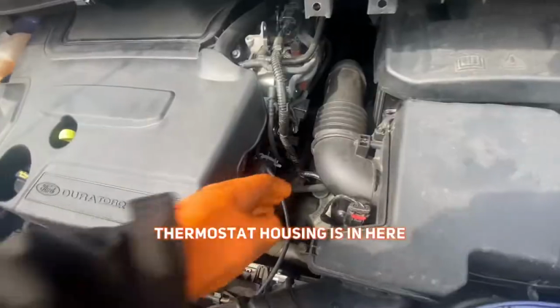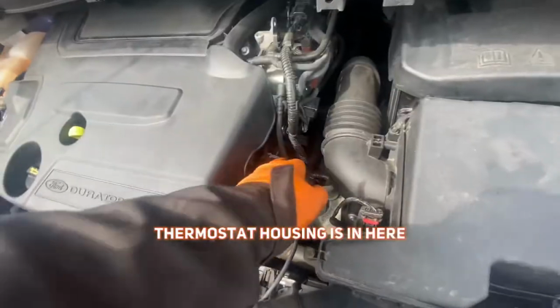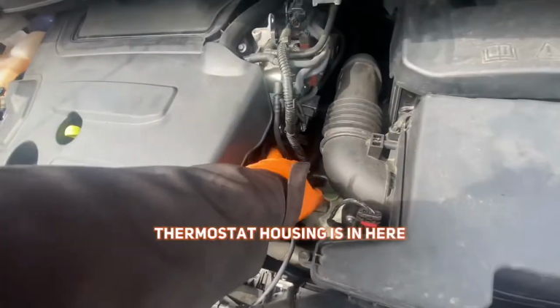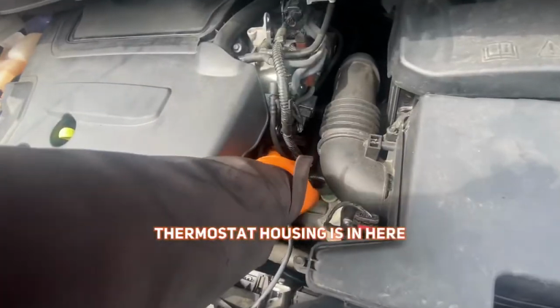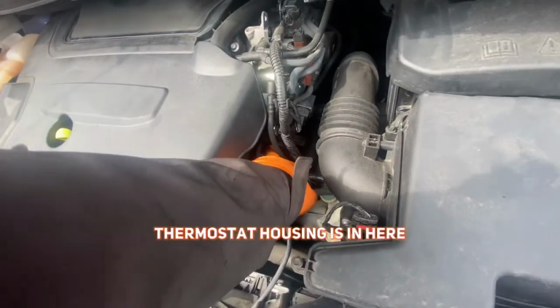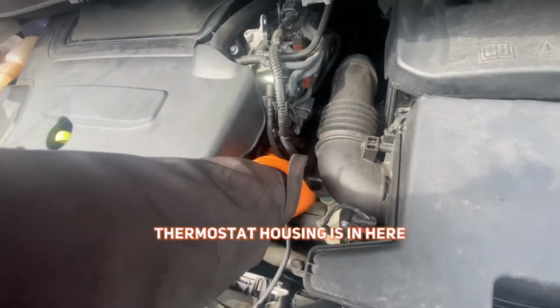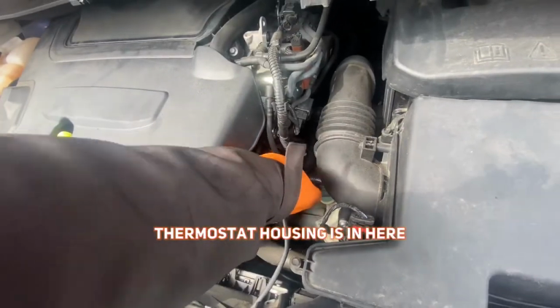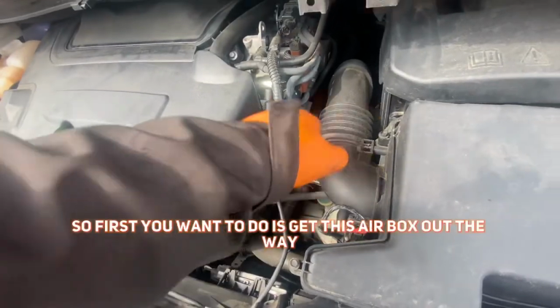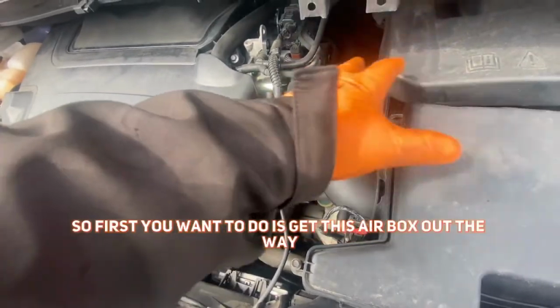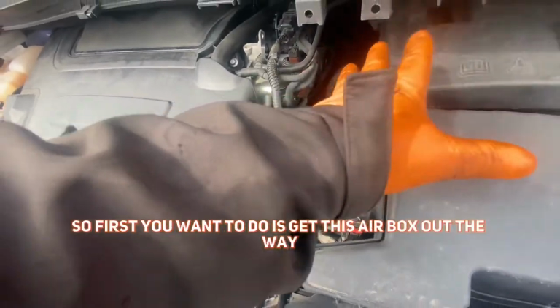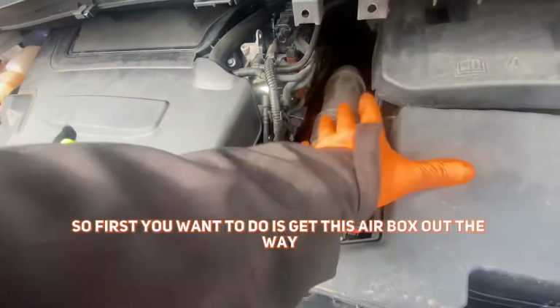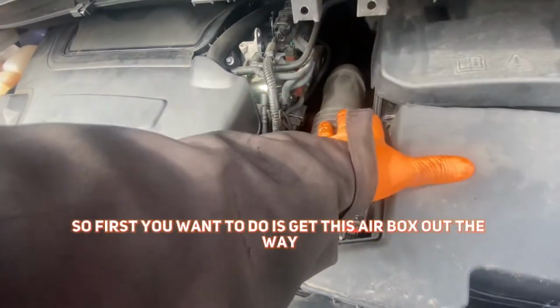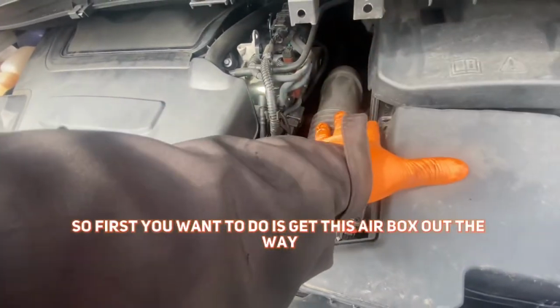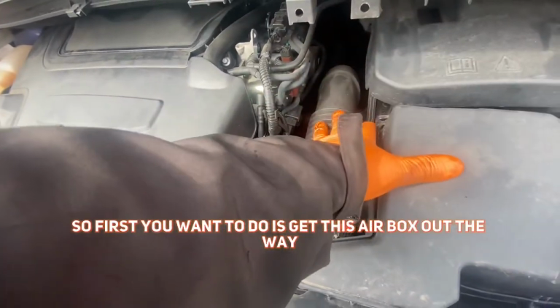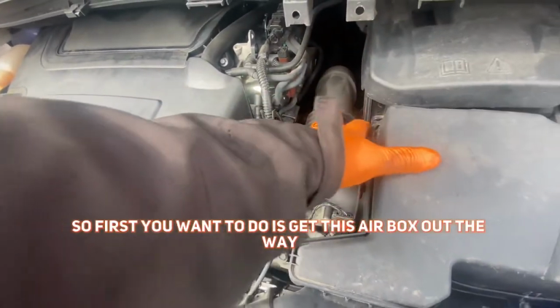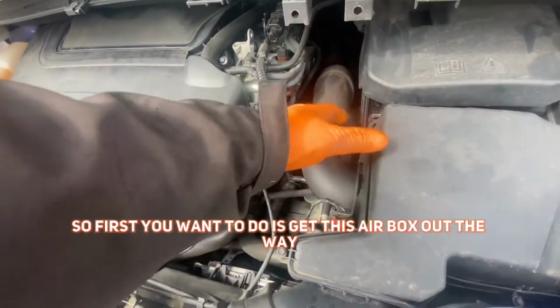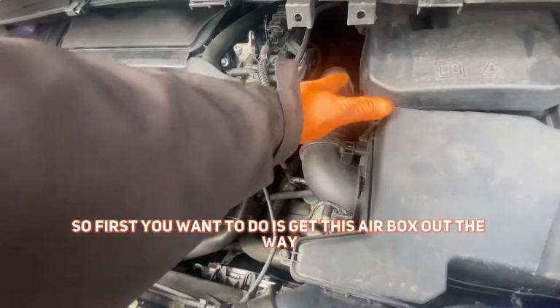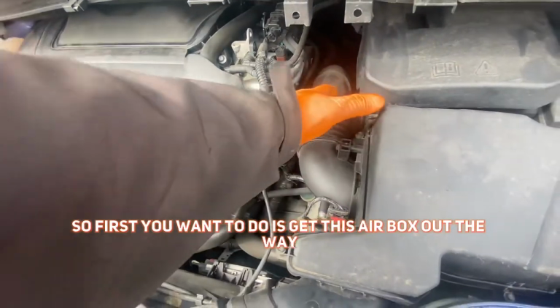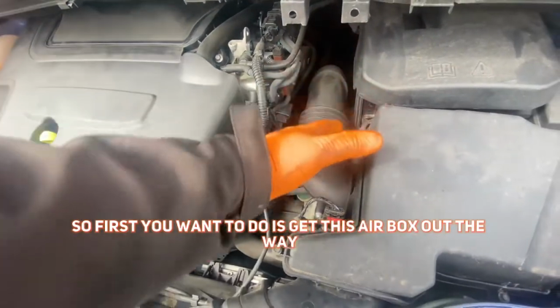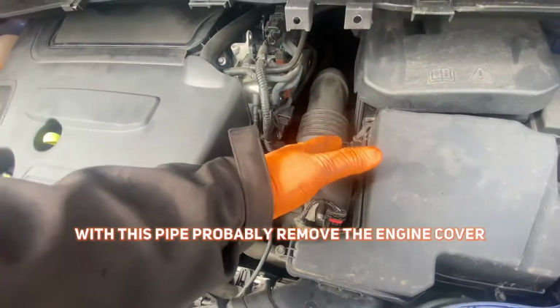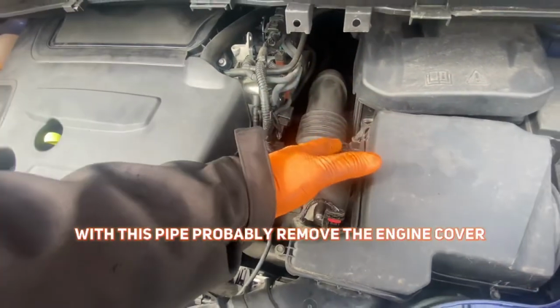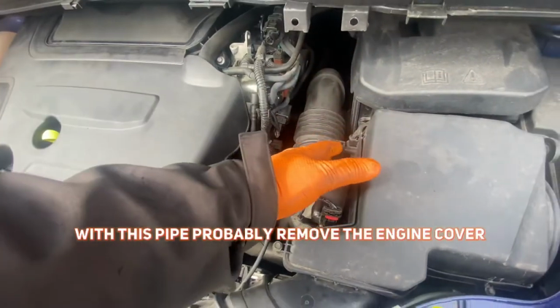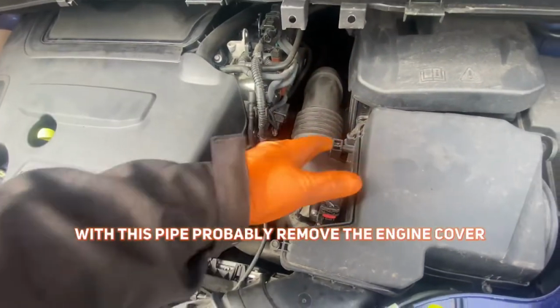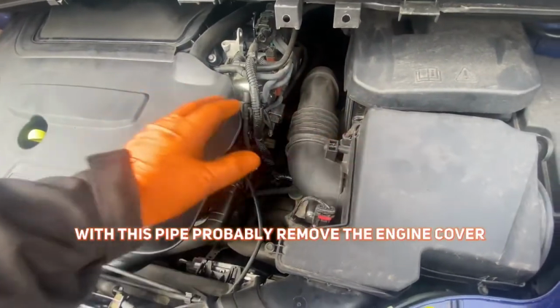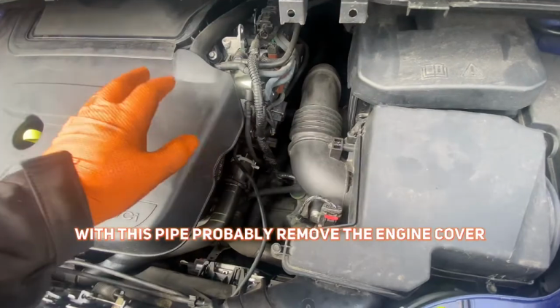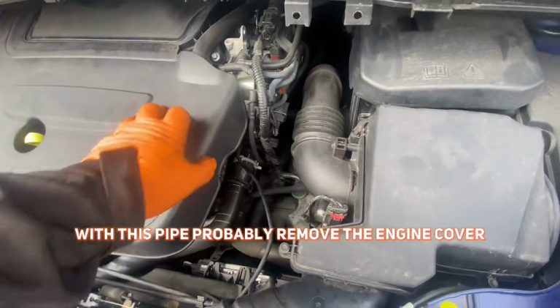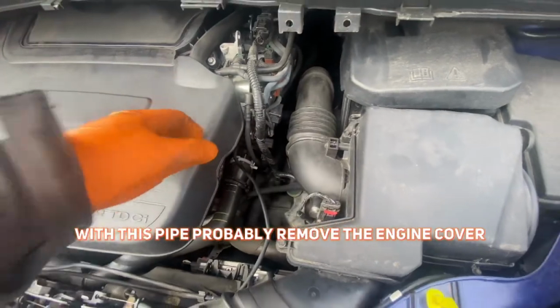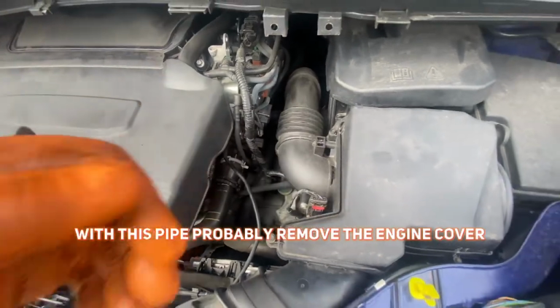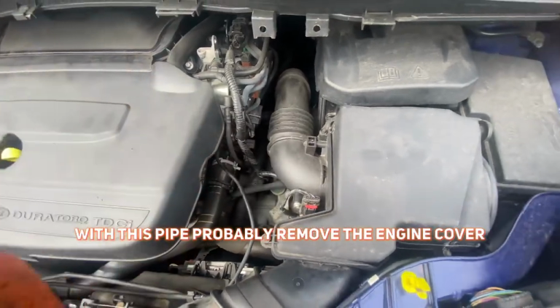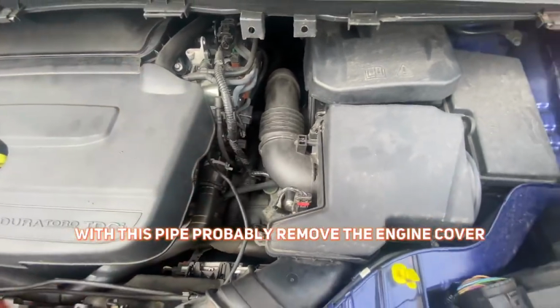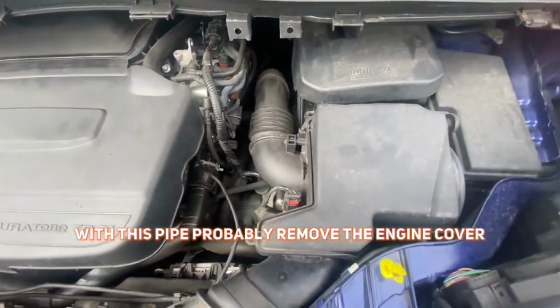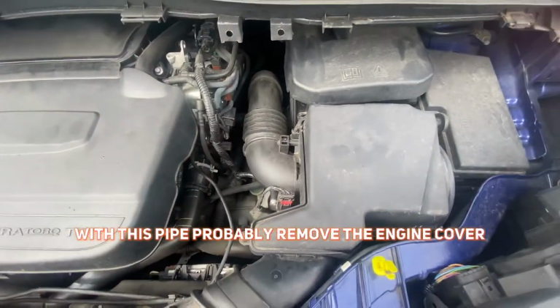The thermostat housing is in here, so the first thing I want to do is get this airbox out of the way with this pipe, and I'm probably going to remove the engine cover as well.